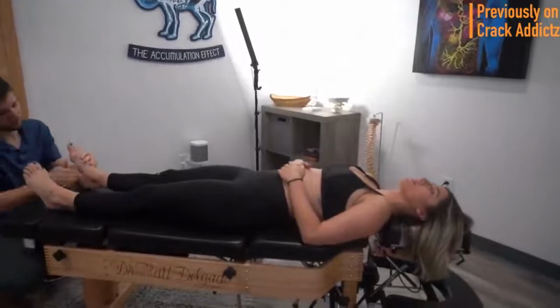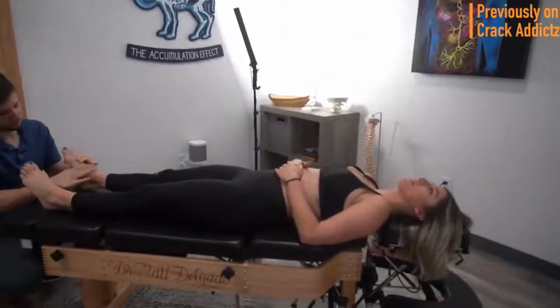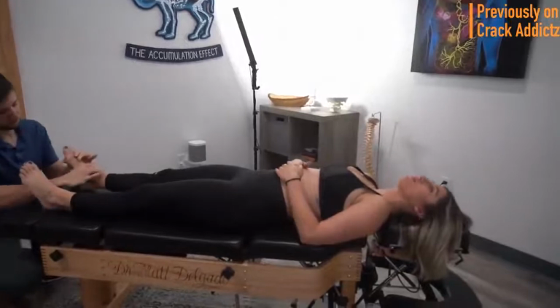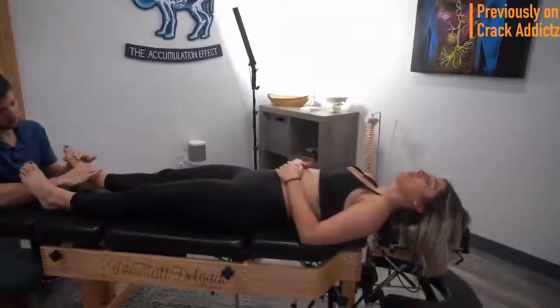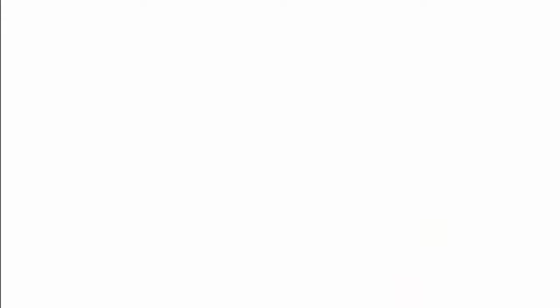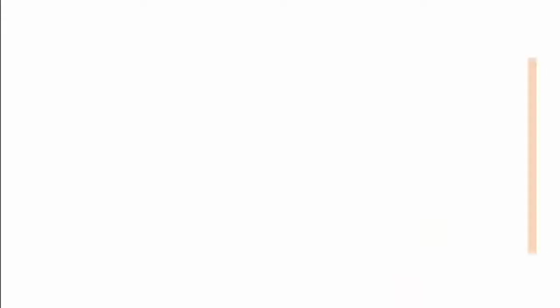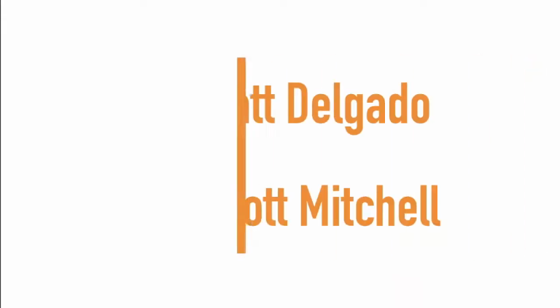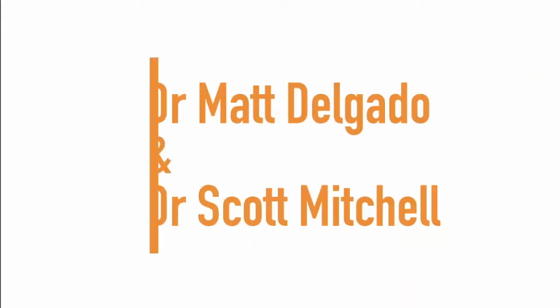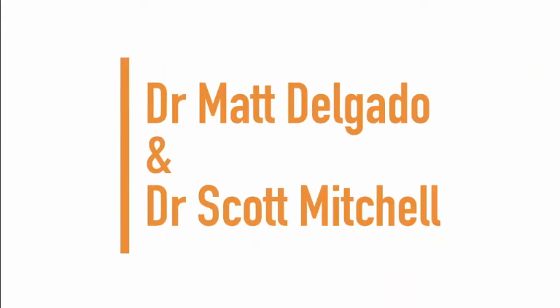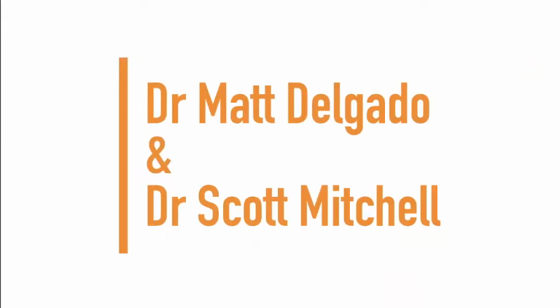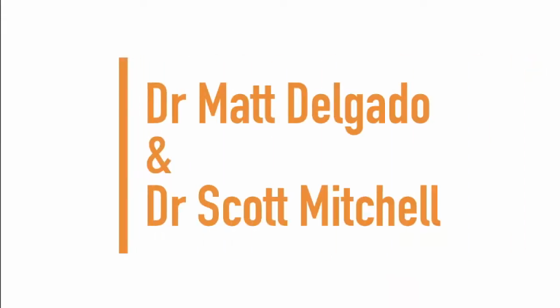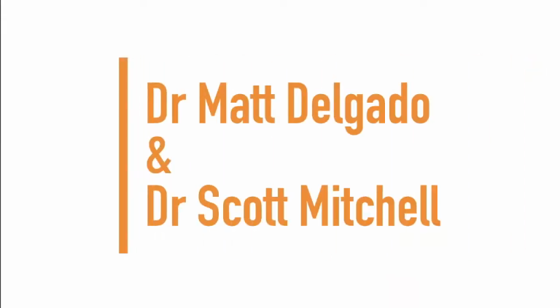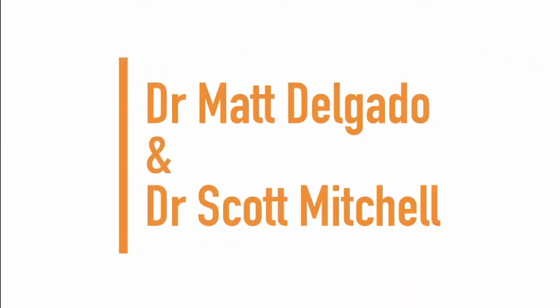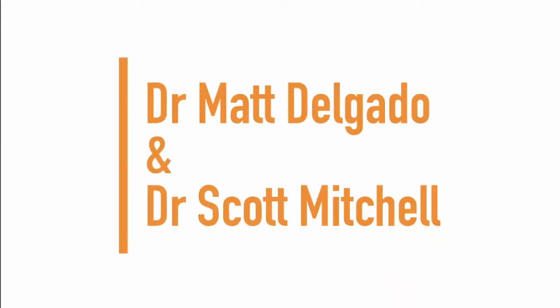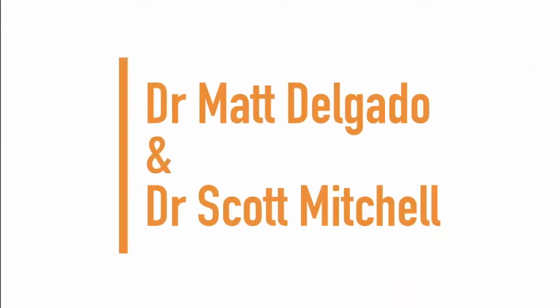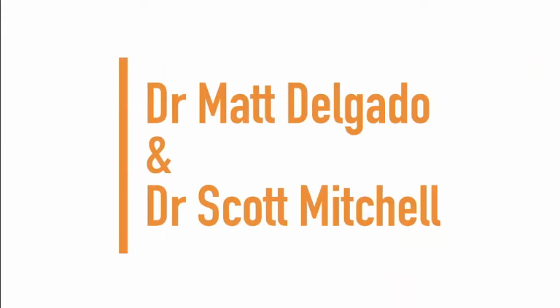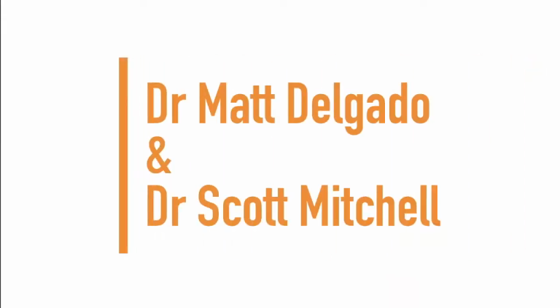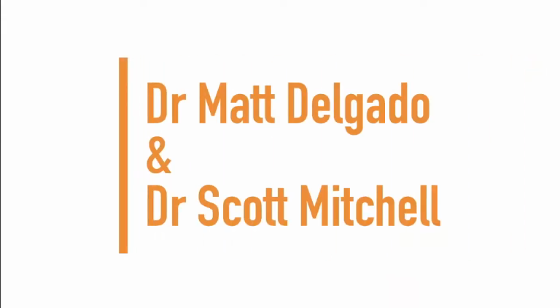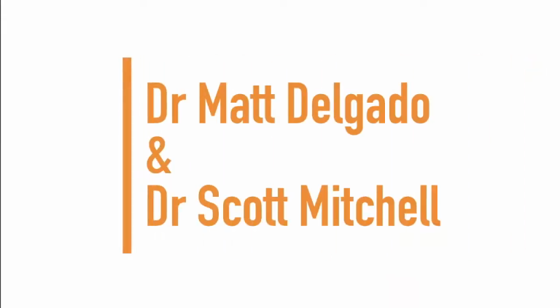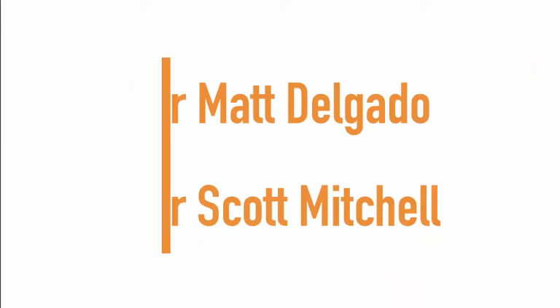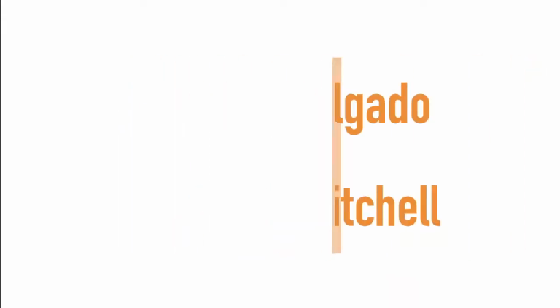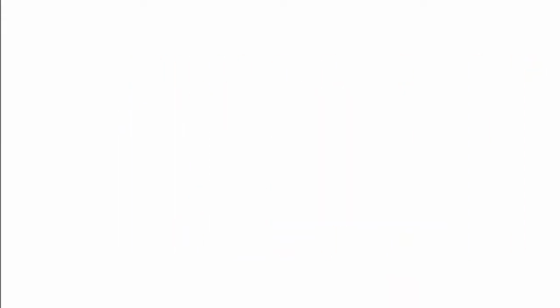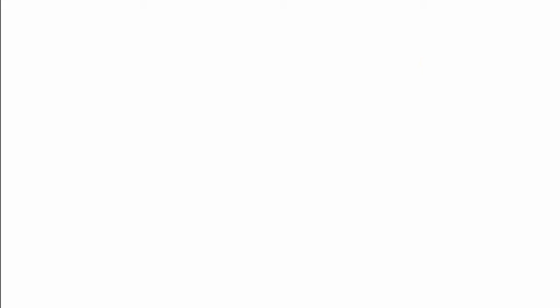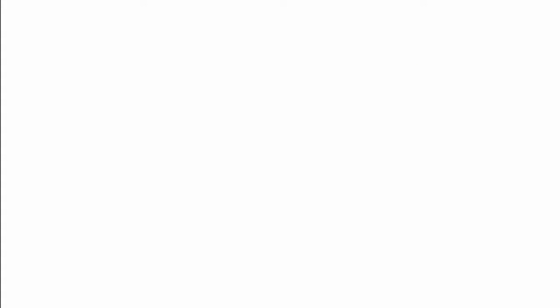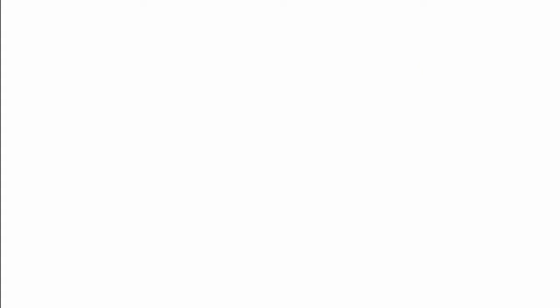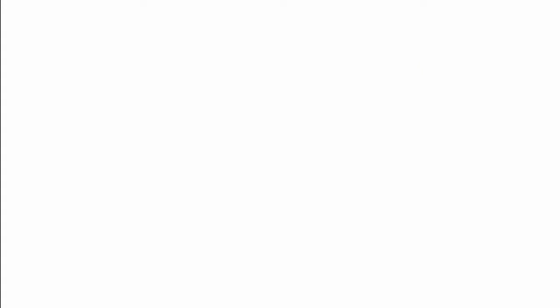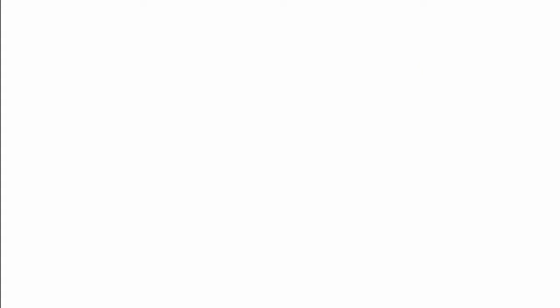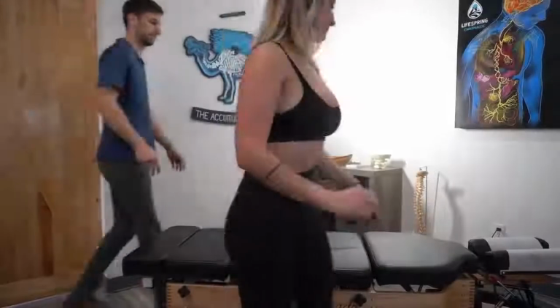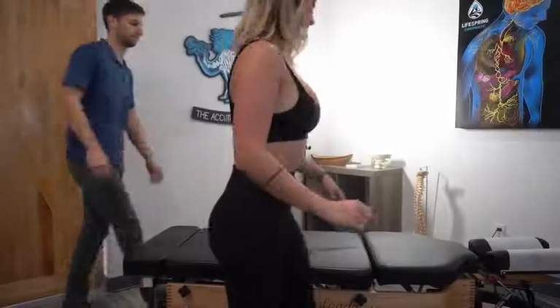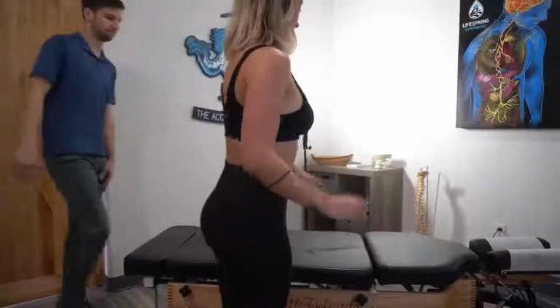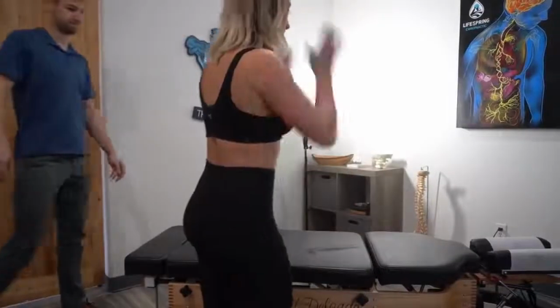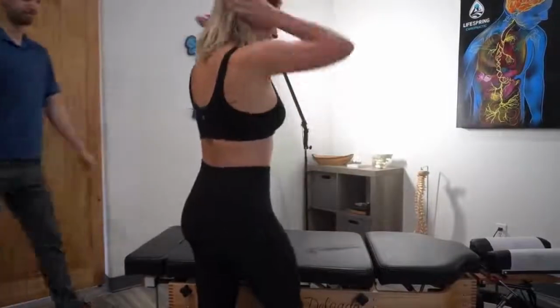Next up we have Dr. Scott Mitchell and Dr. Matt Delgado.